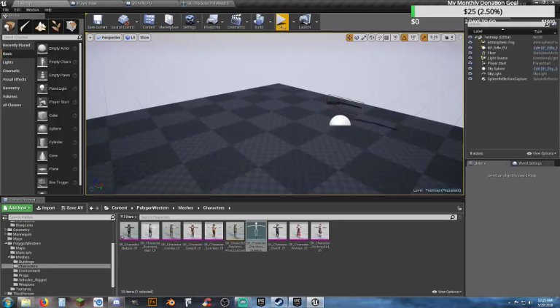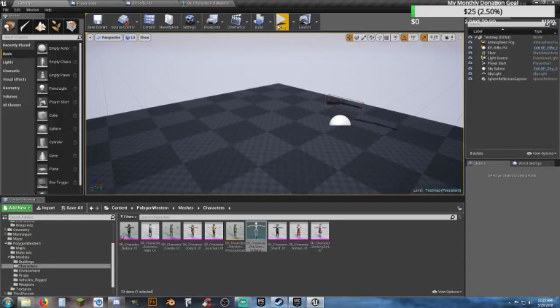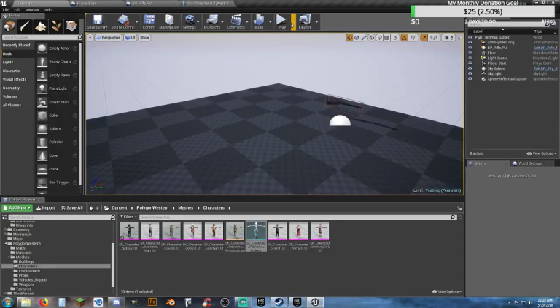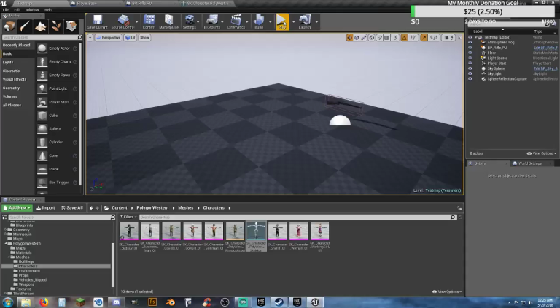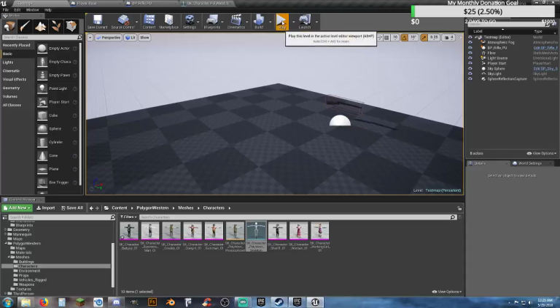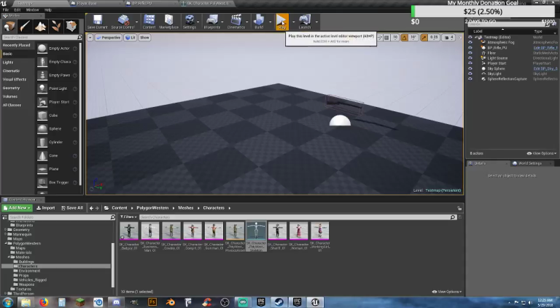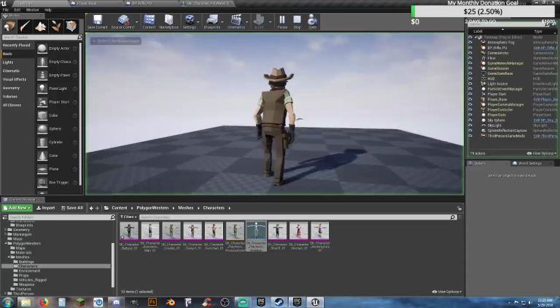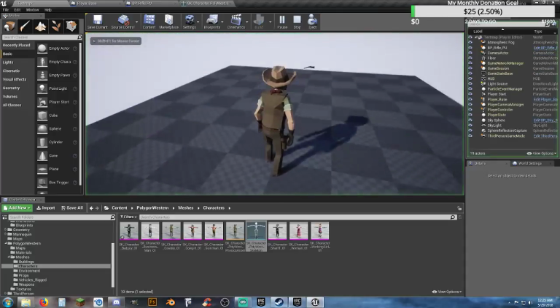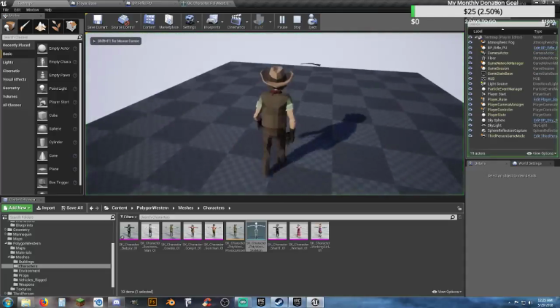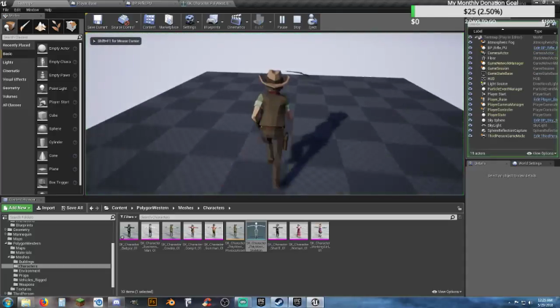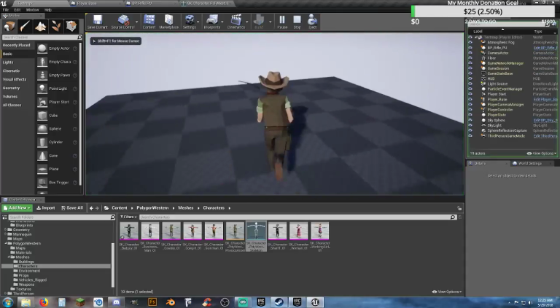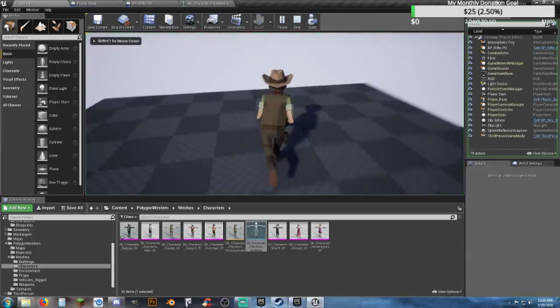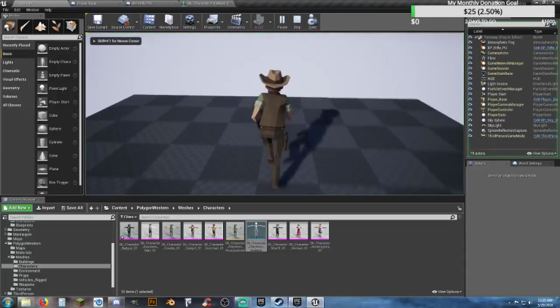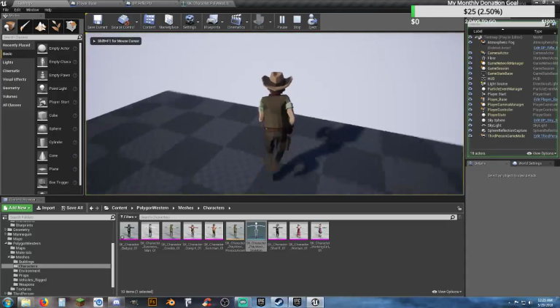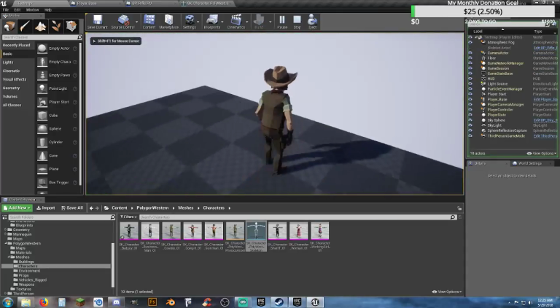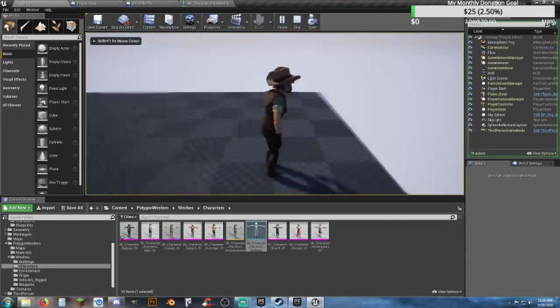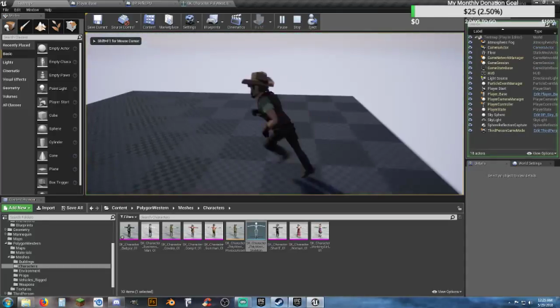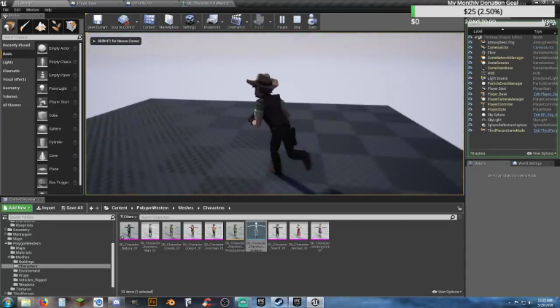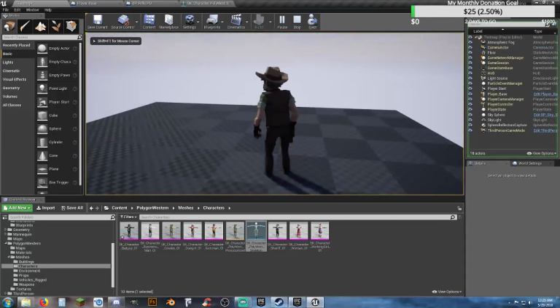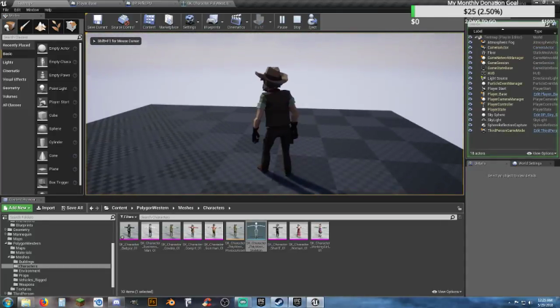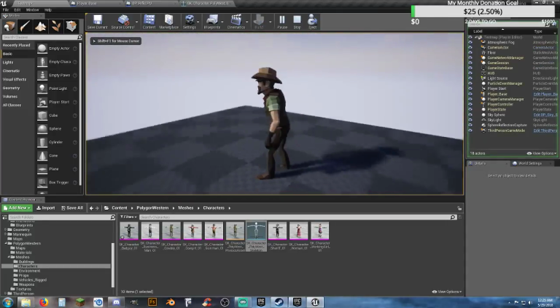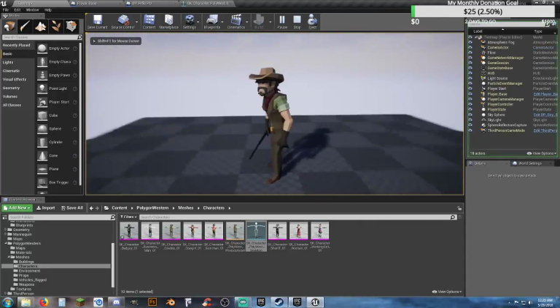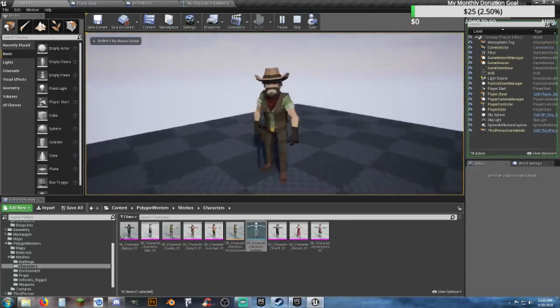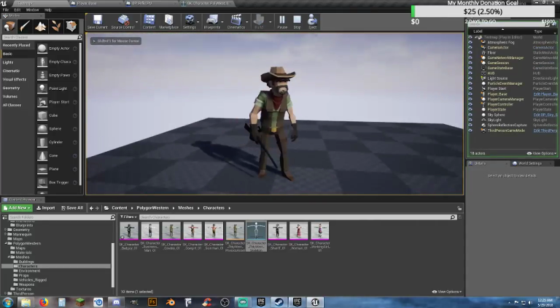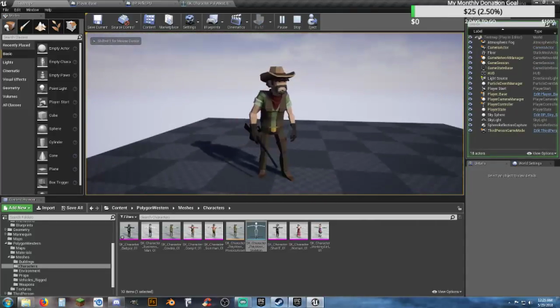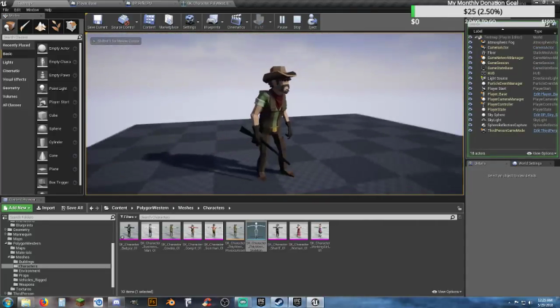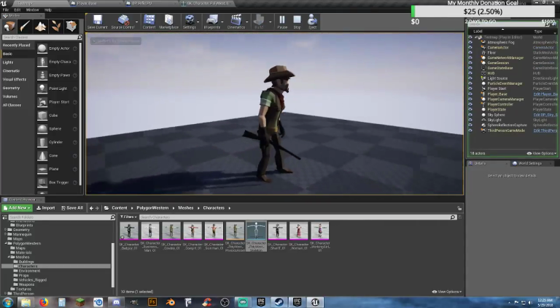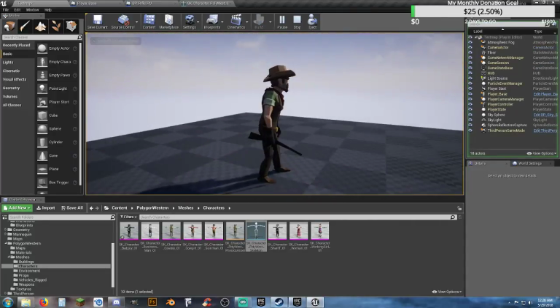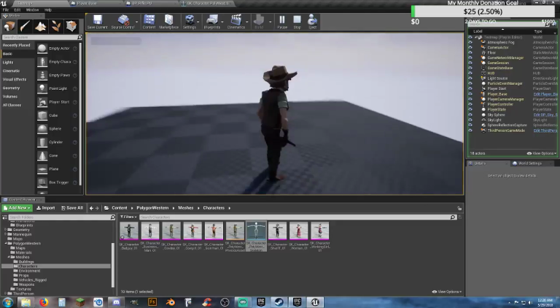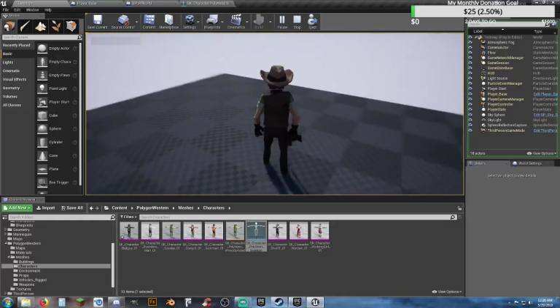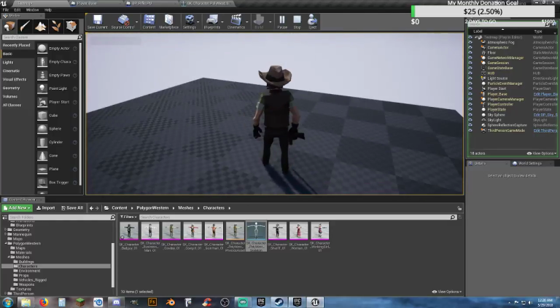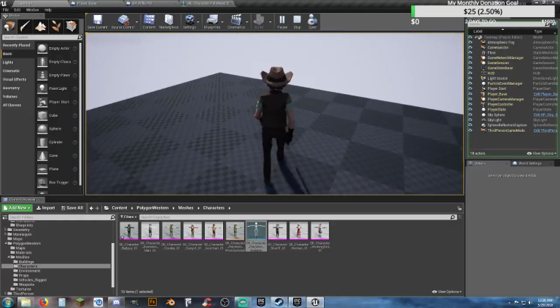Going back in here, clear that skeletal mesh, compile and save. Now when we go in here and walk over, pick up our rifle, hit the number one key, and now we've got the gun in our hands.